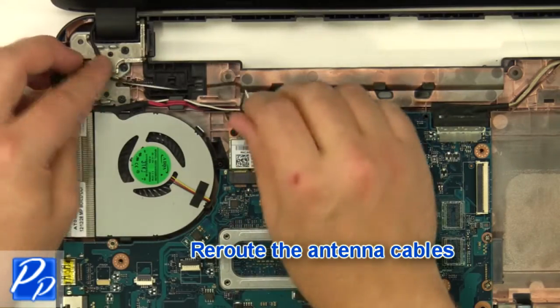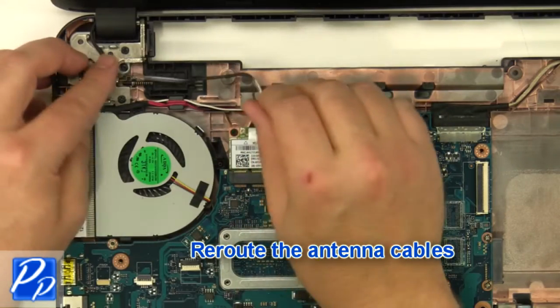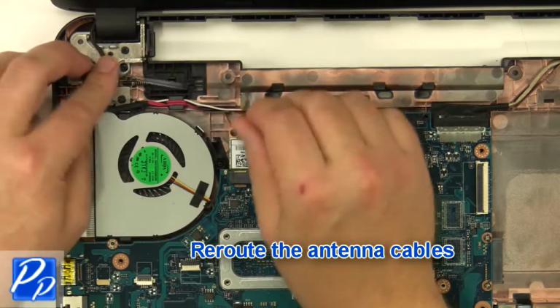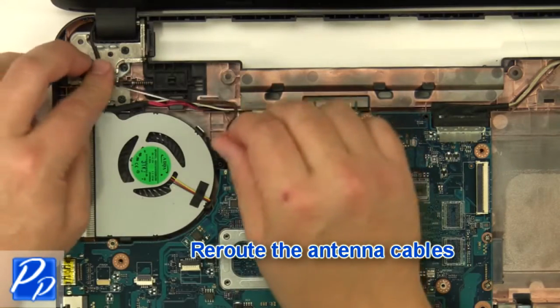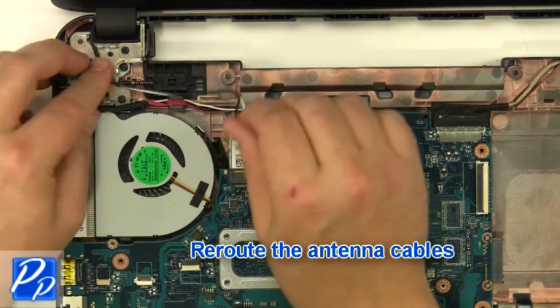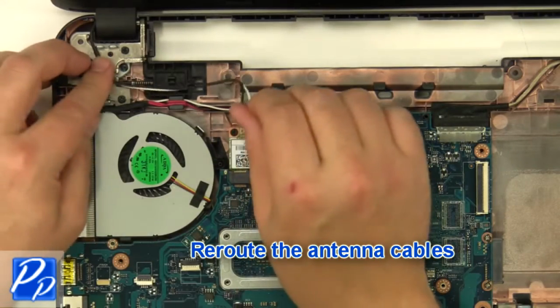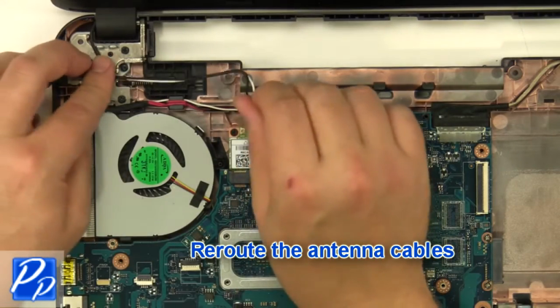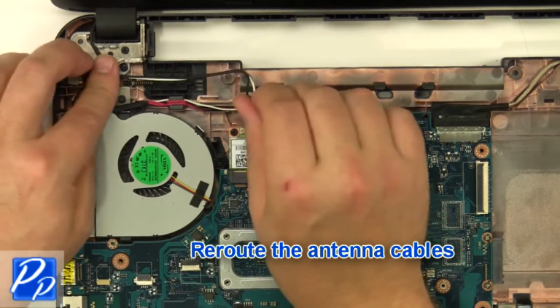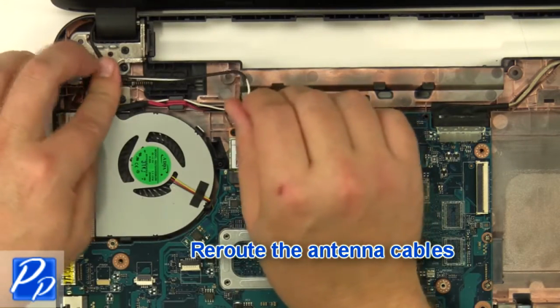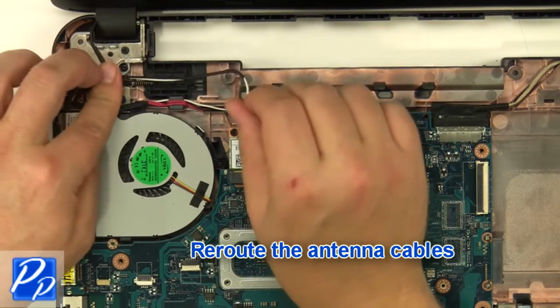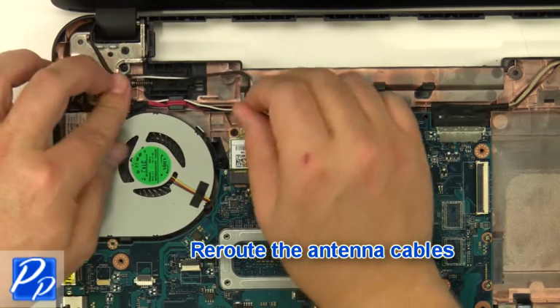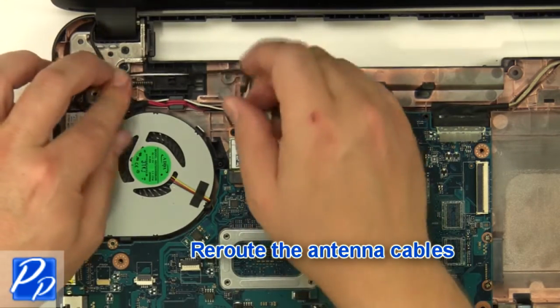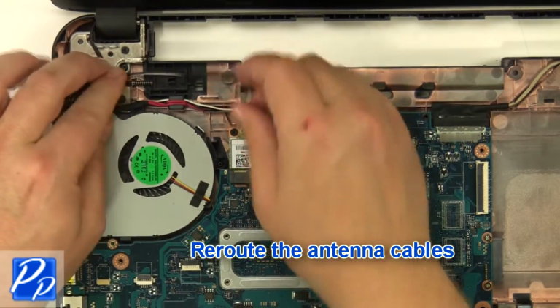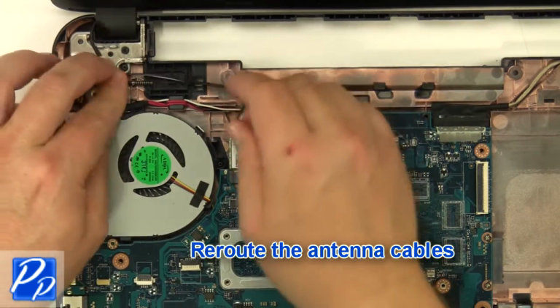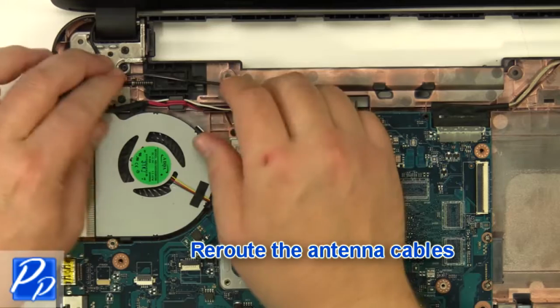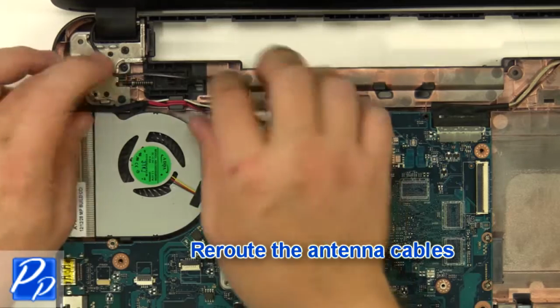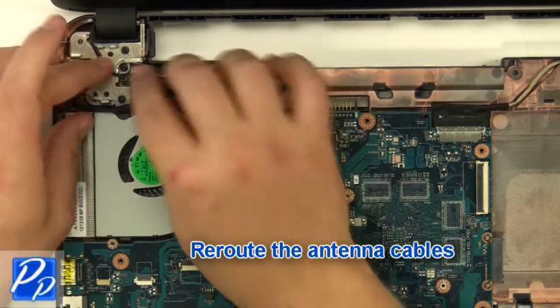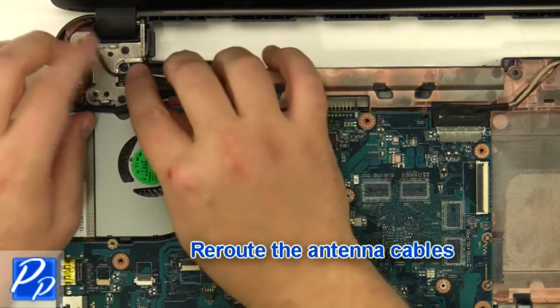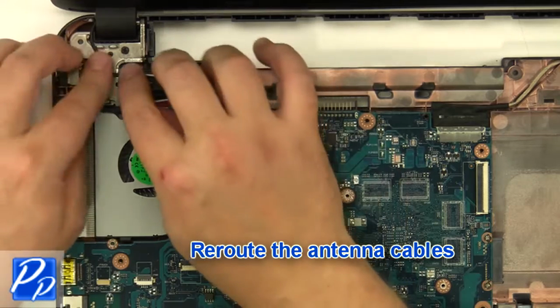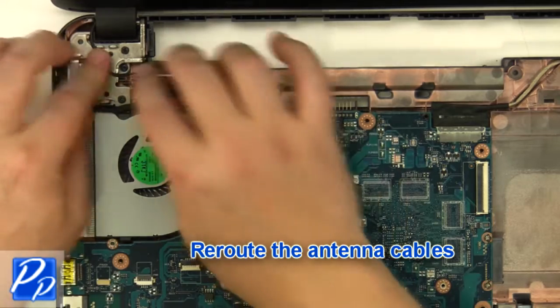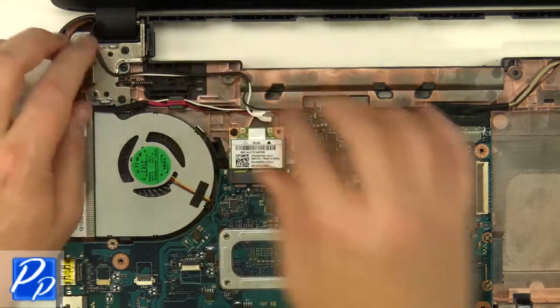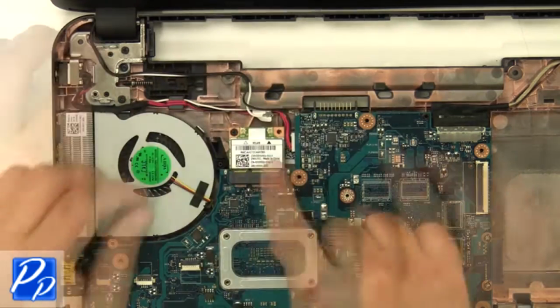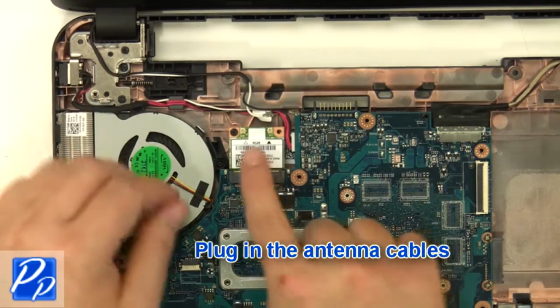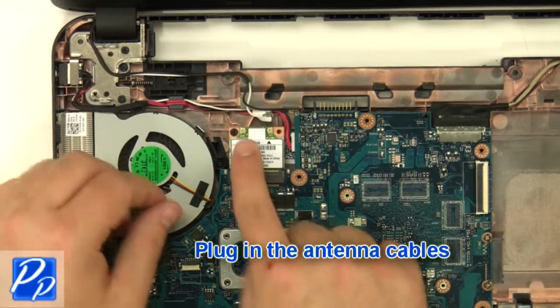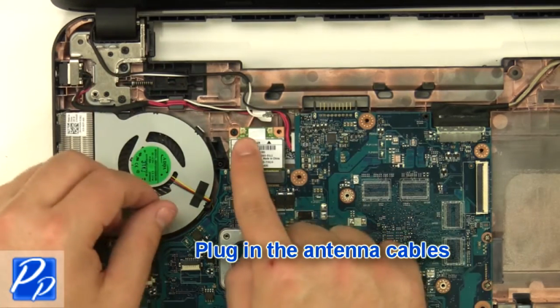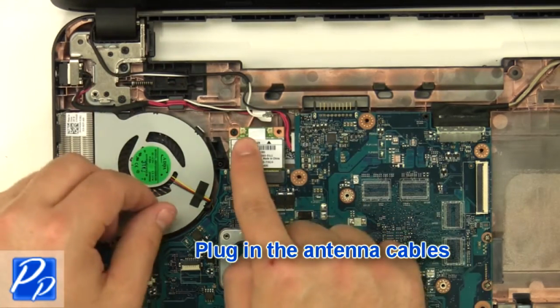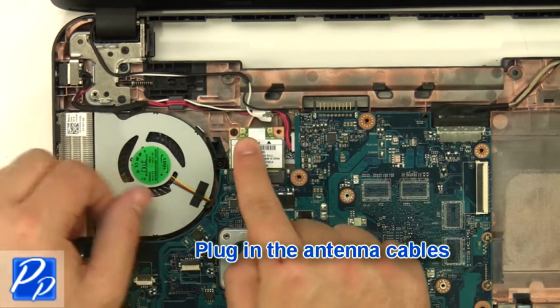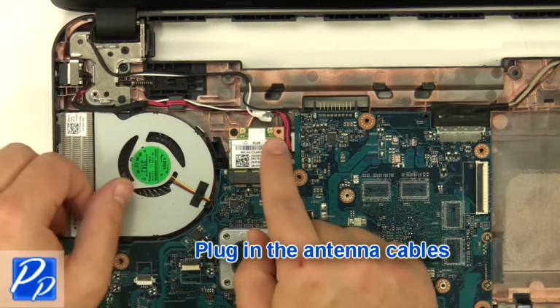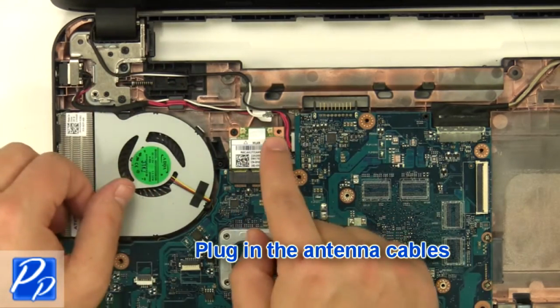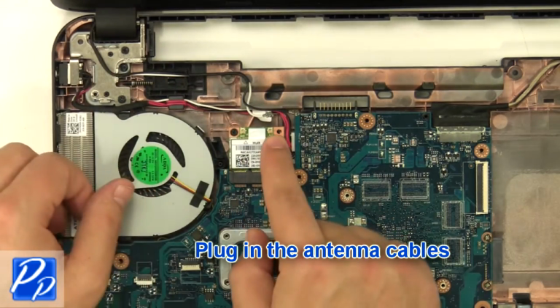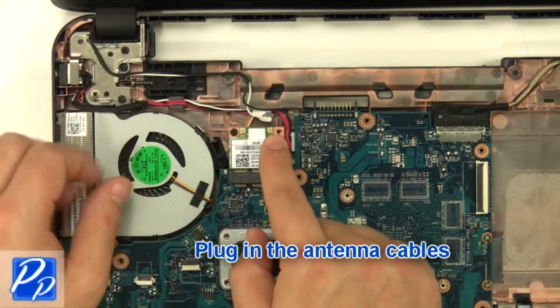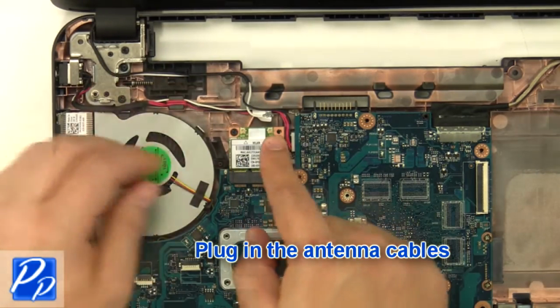Reroute the antenna cables and plug in the antenna cables.